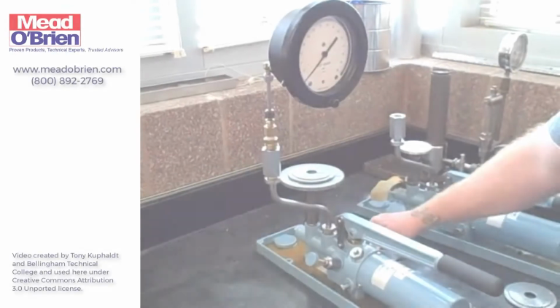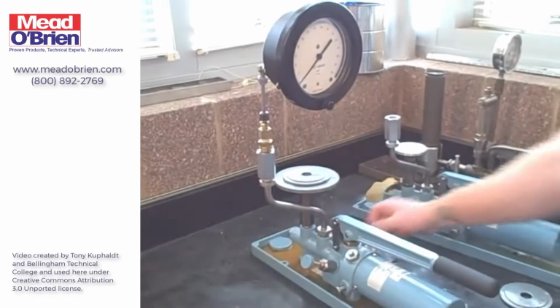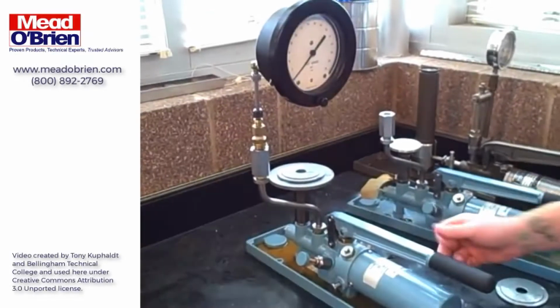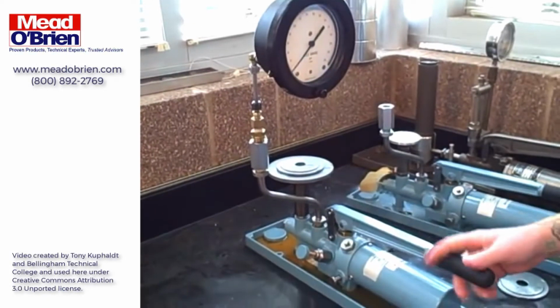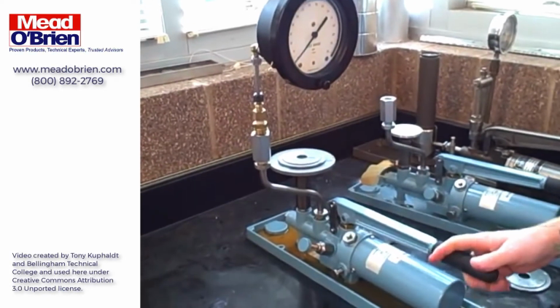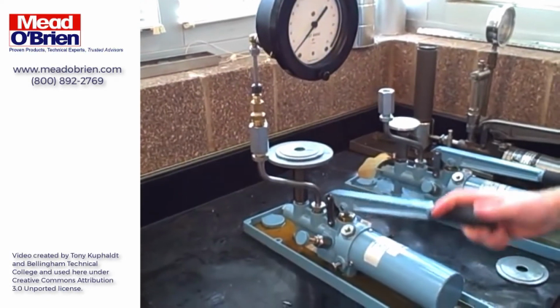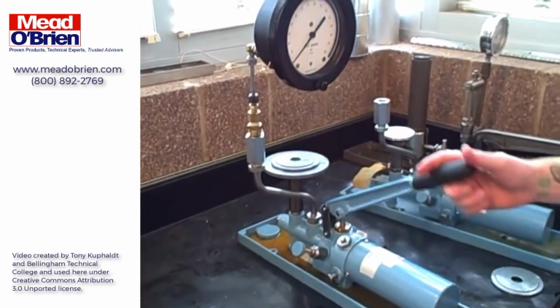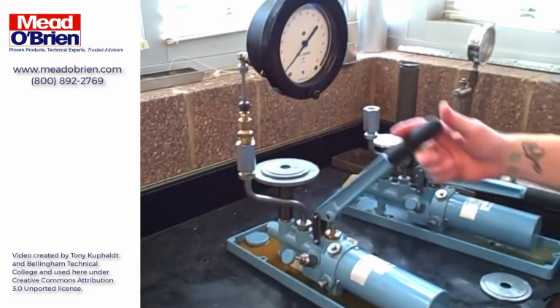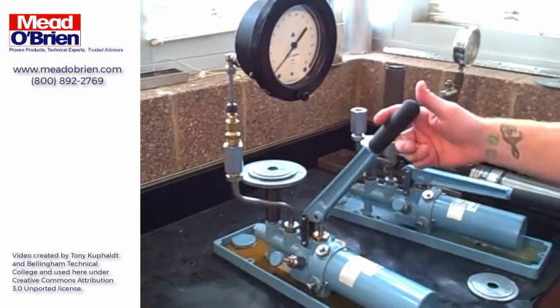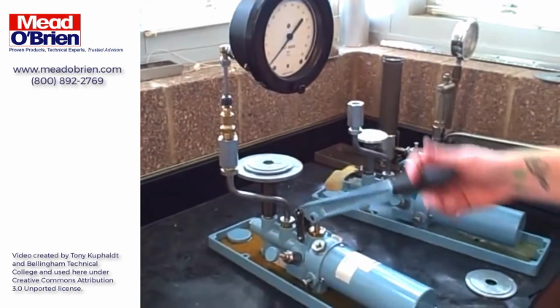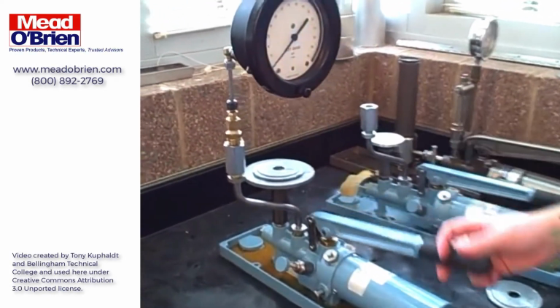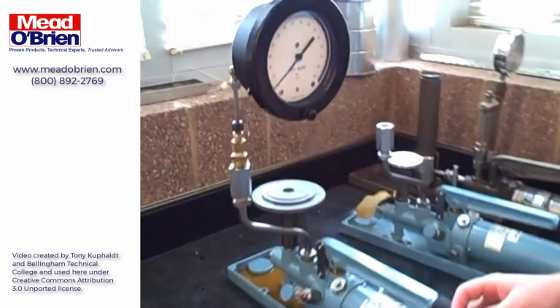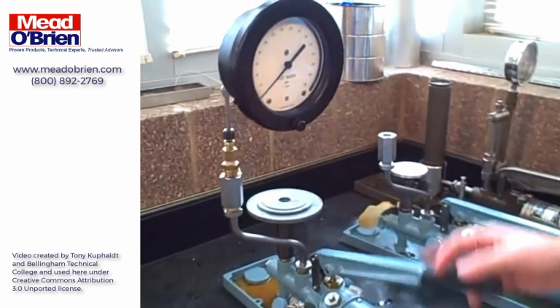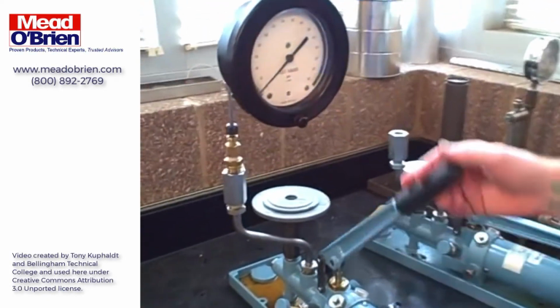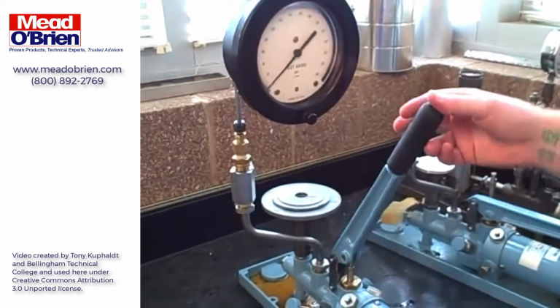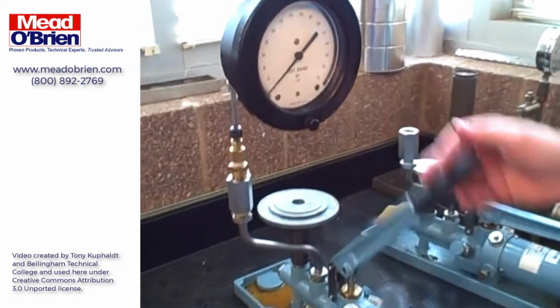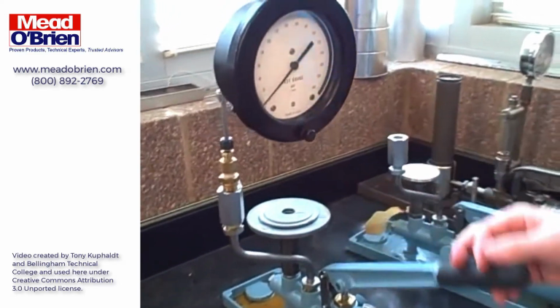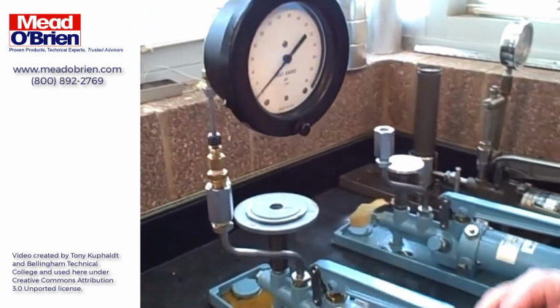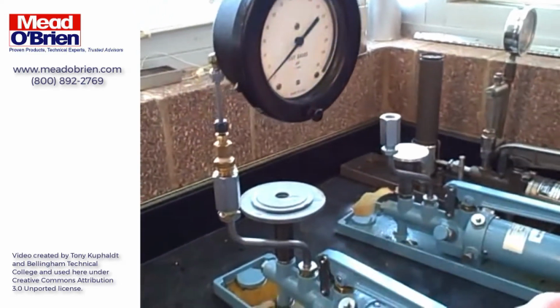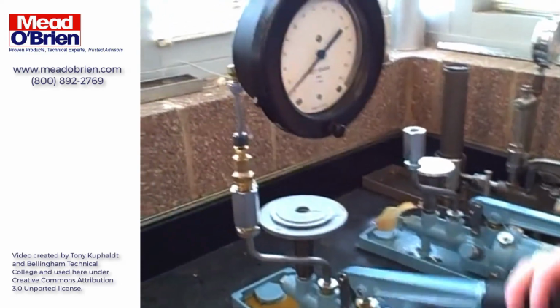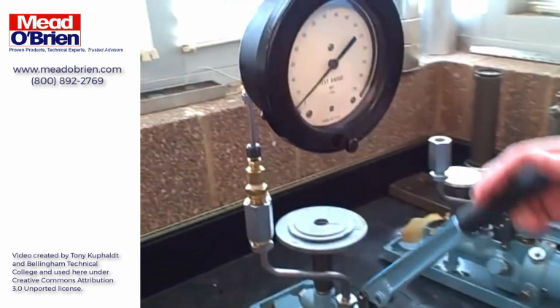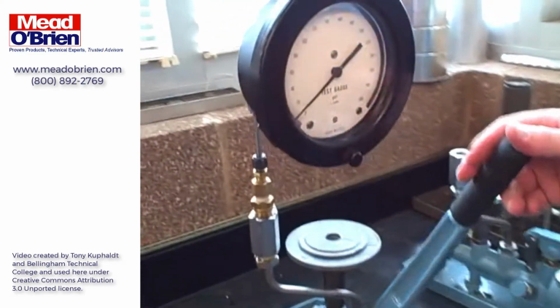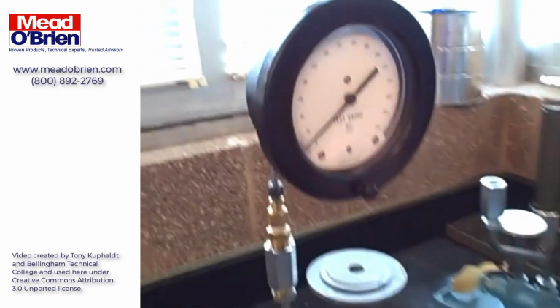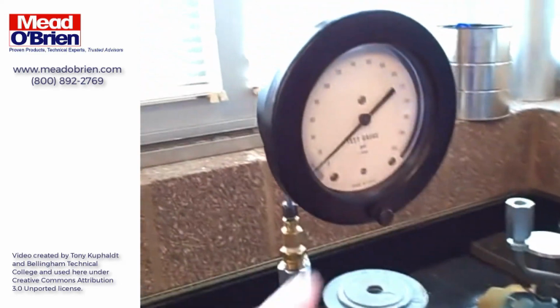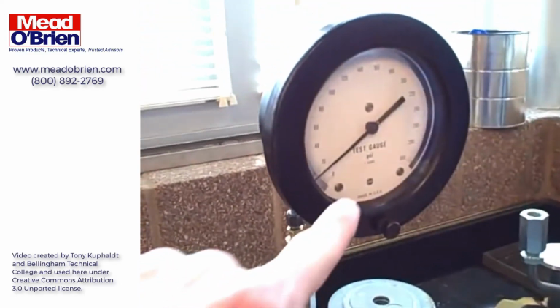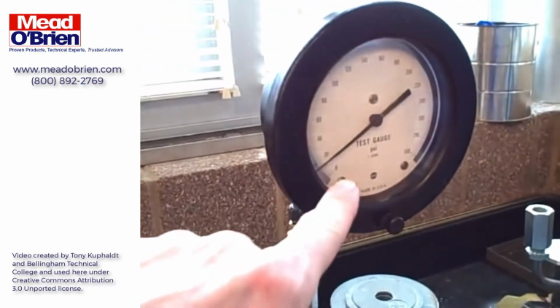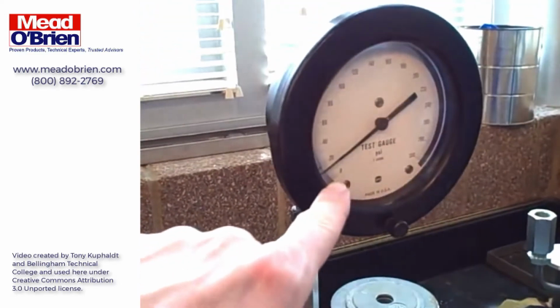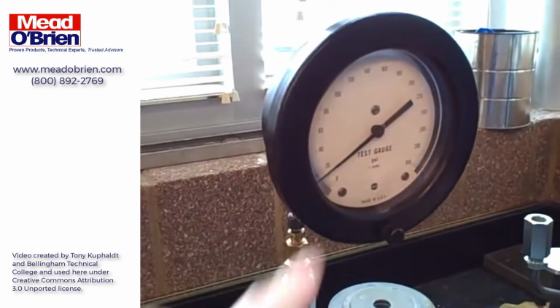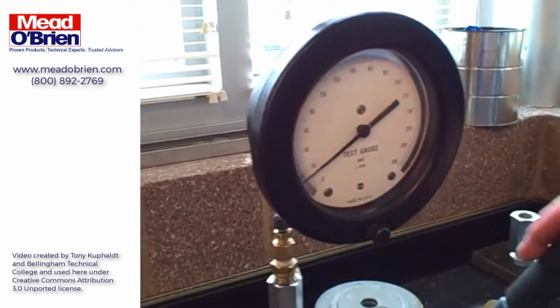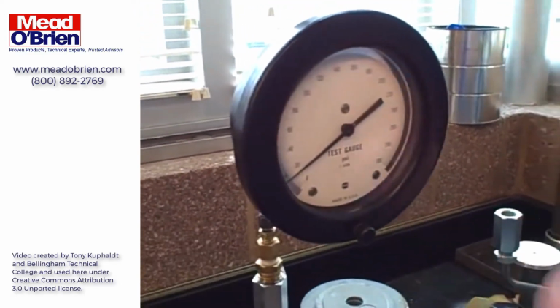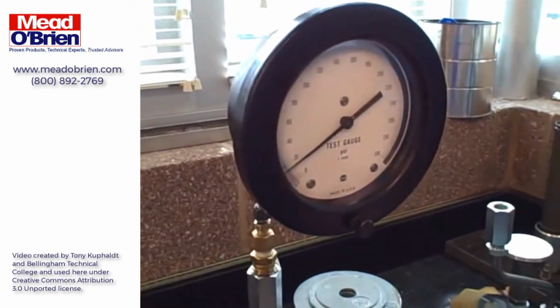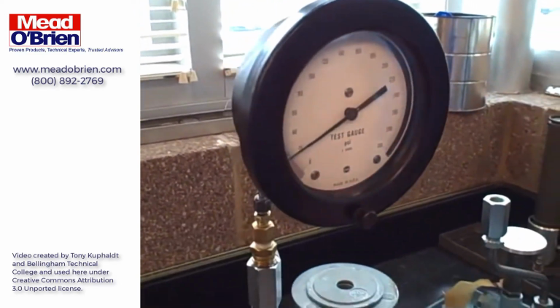We've got an Ashcroft Model 1305 Deadweight Tester. We're going to apply 150 PSI to this gauge and make sure it reads accurately.